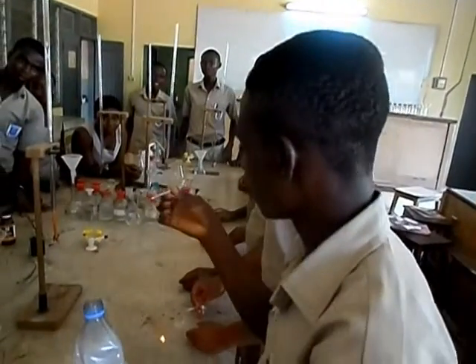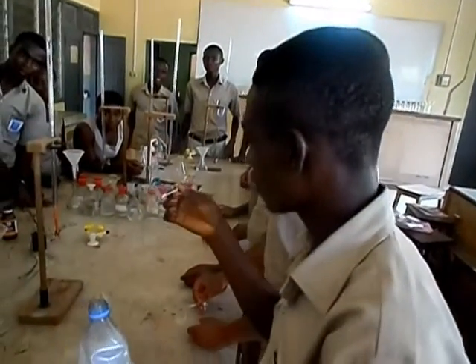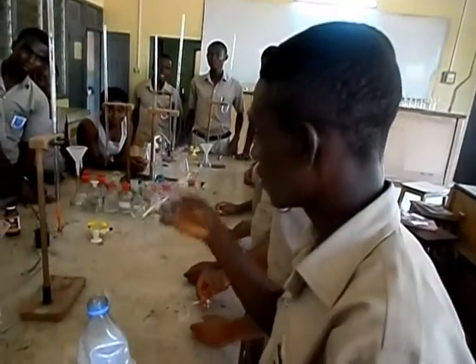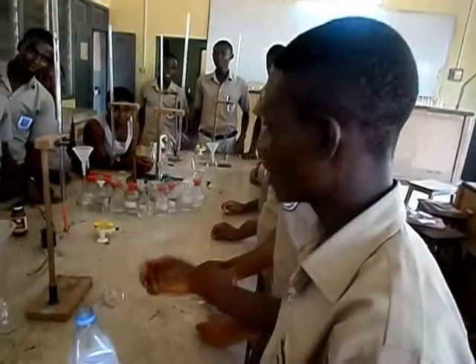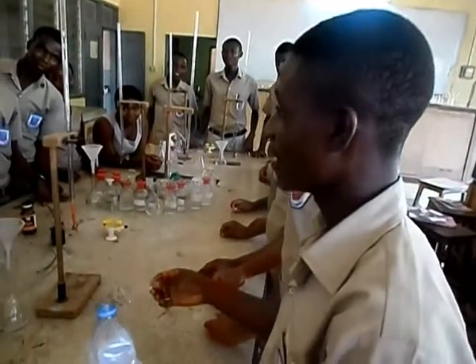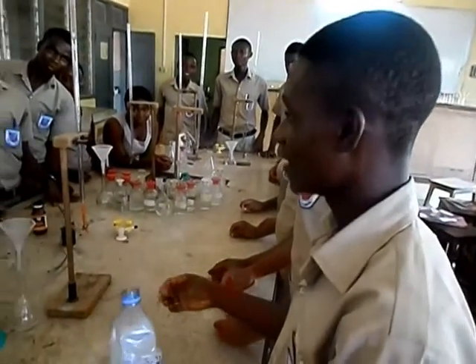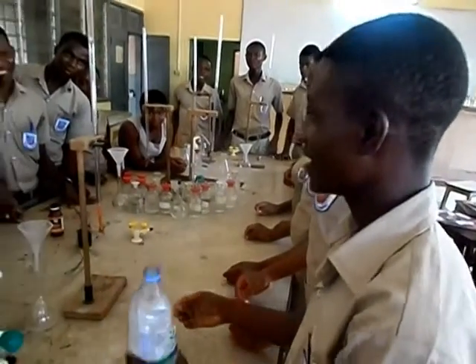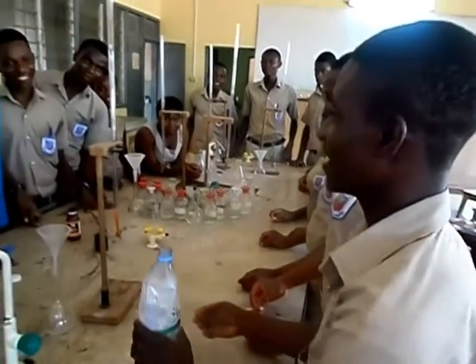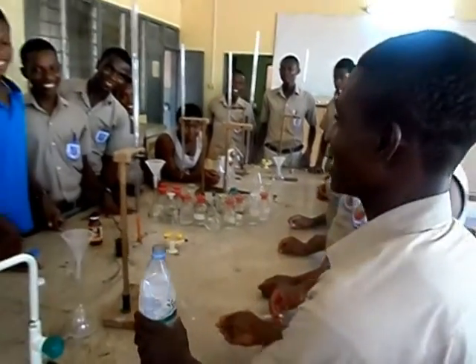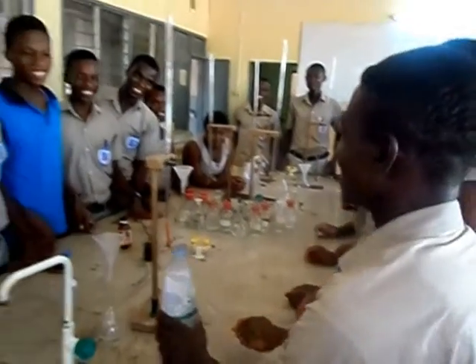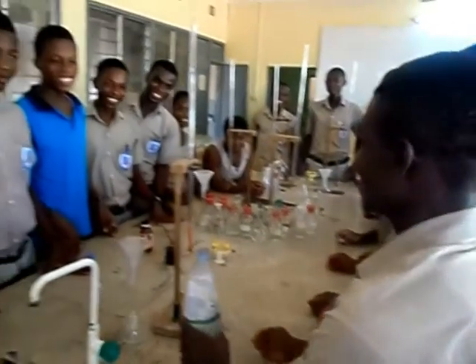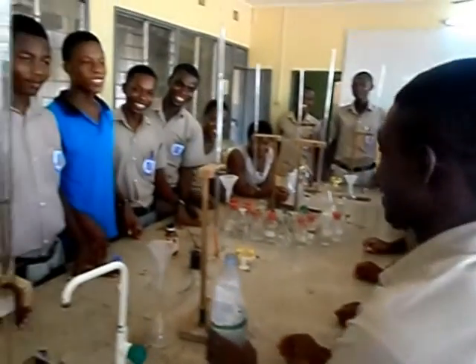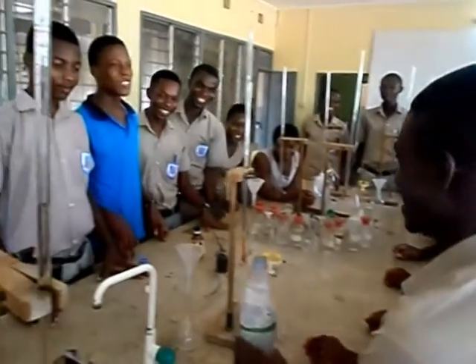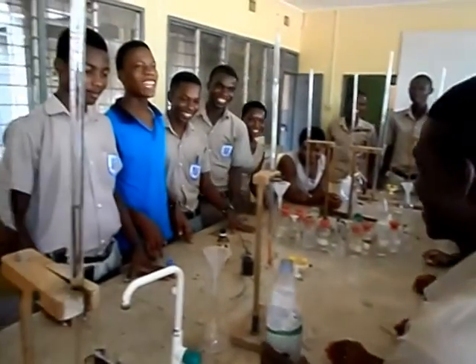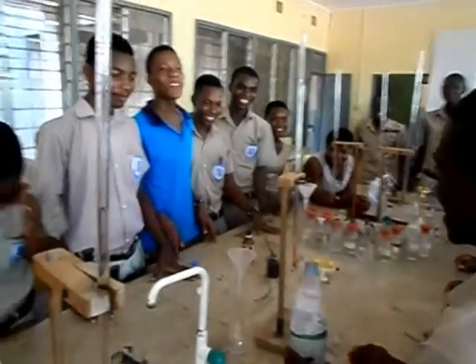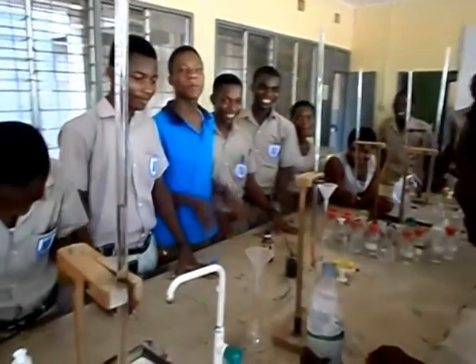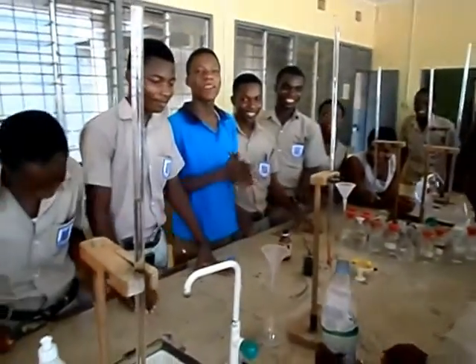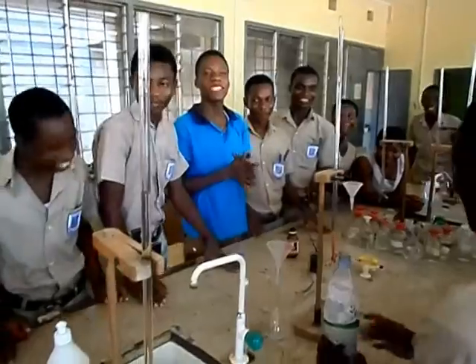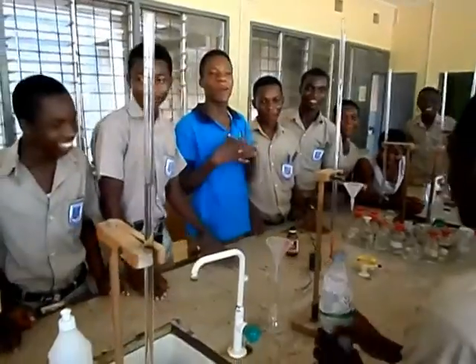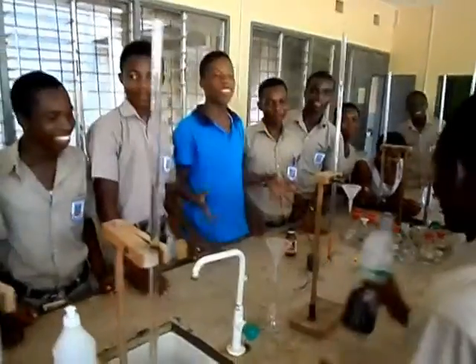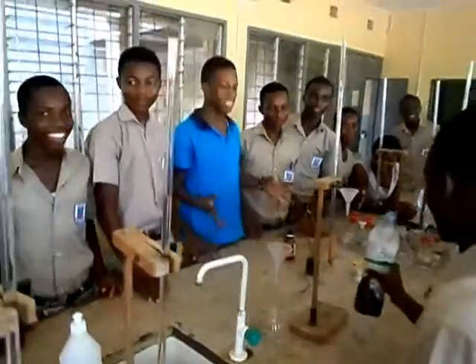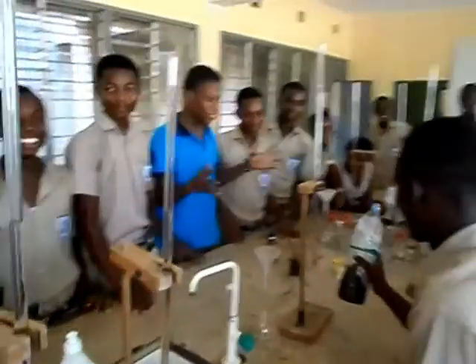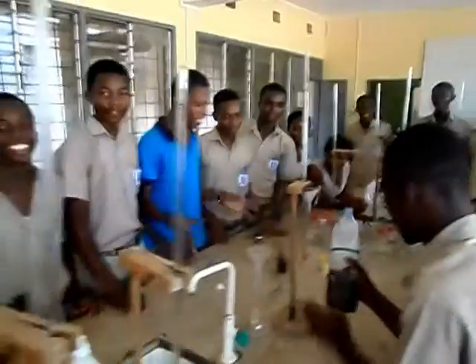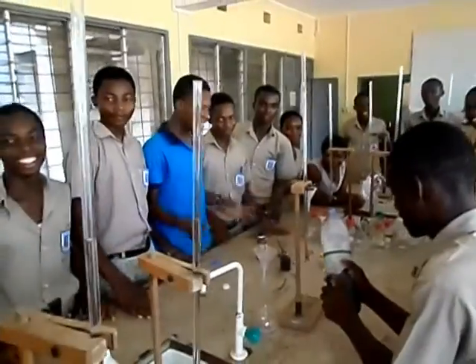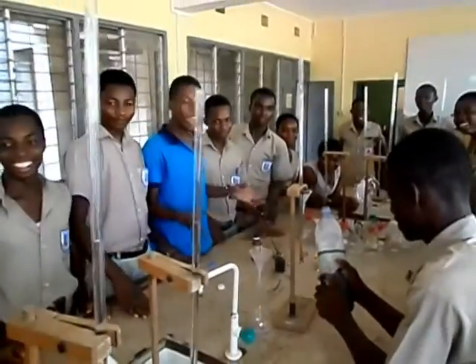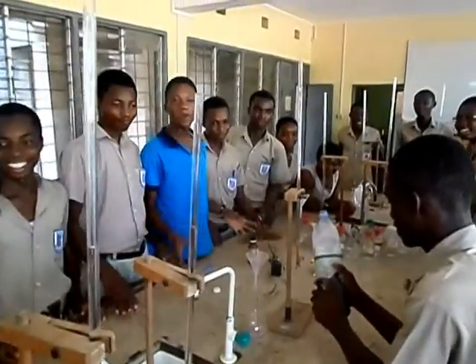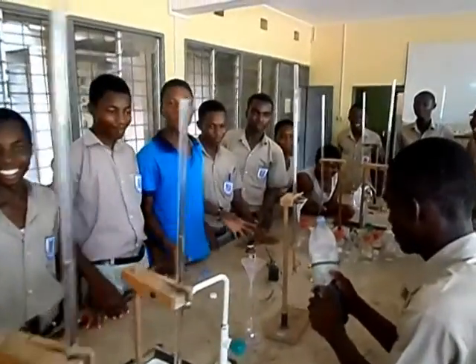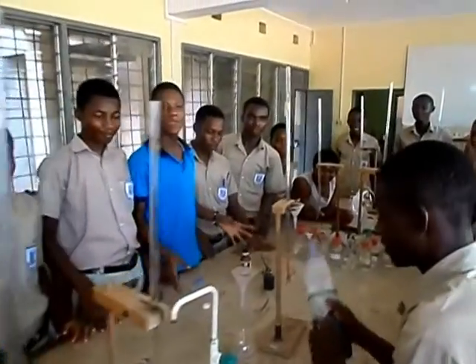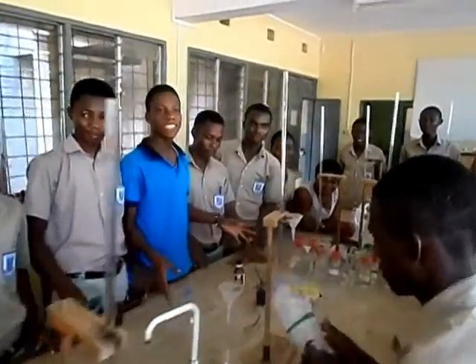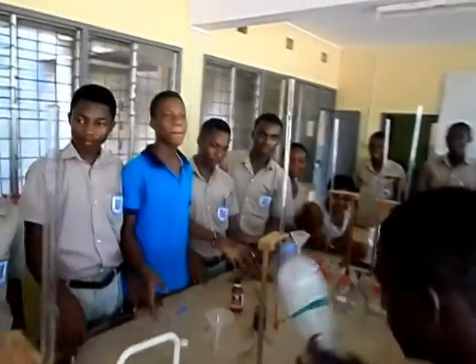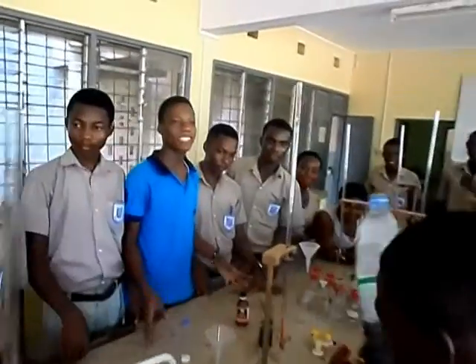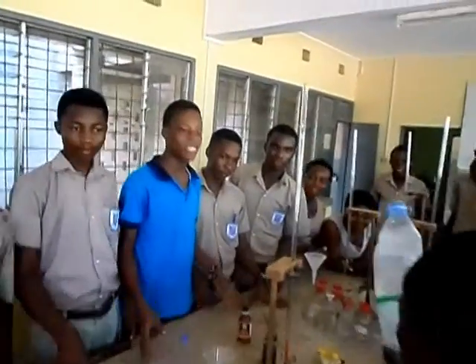We were preparing our oxygen using low-cost materials.